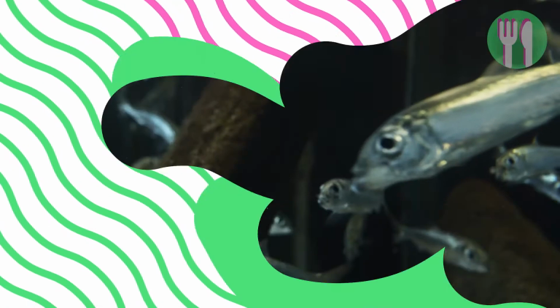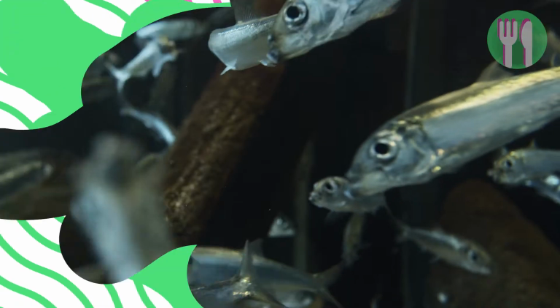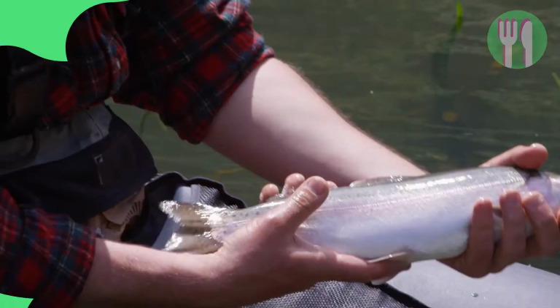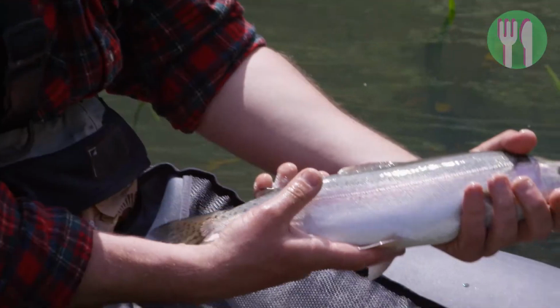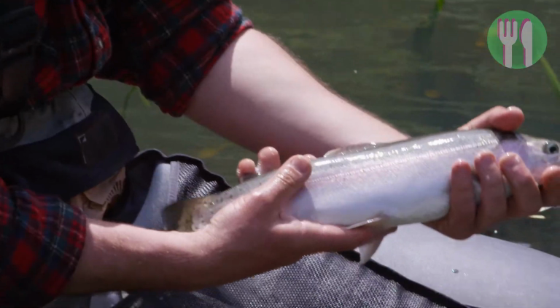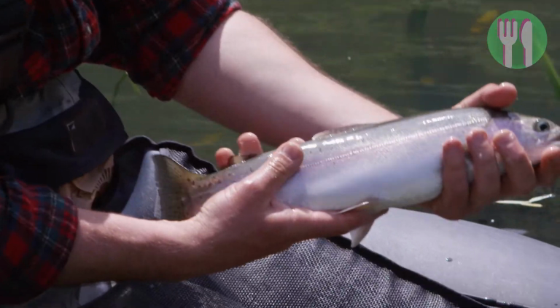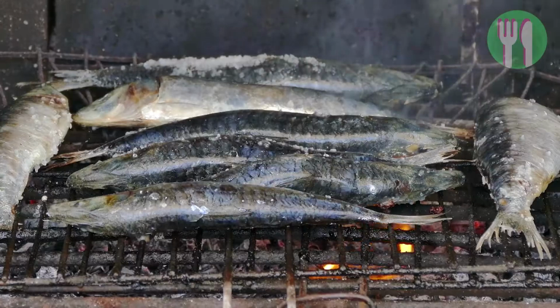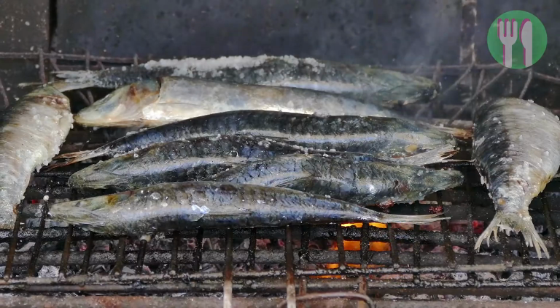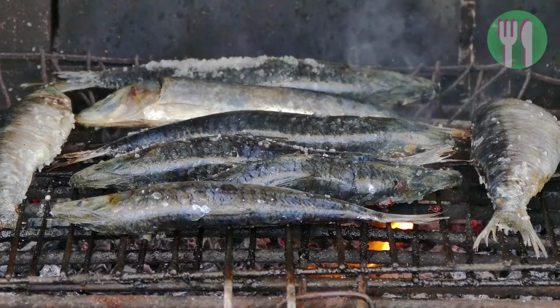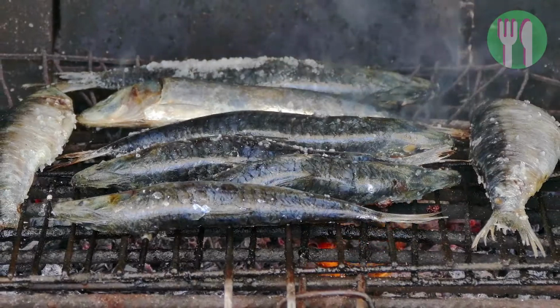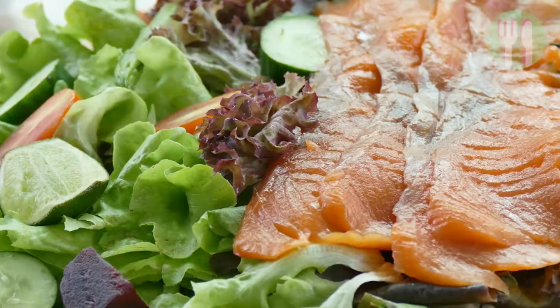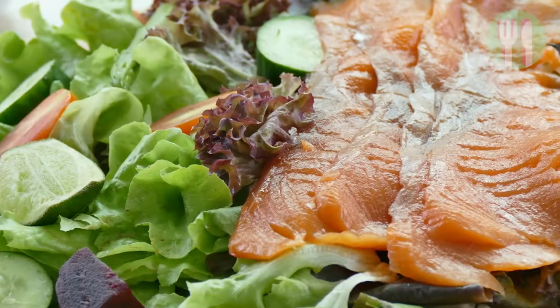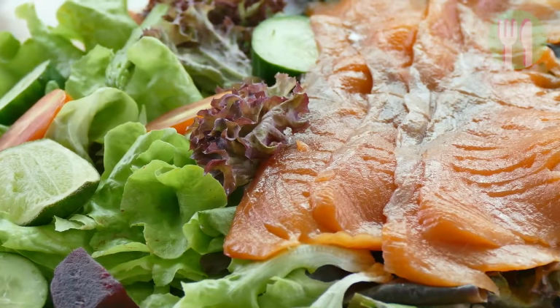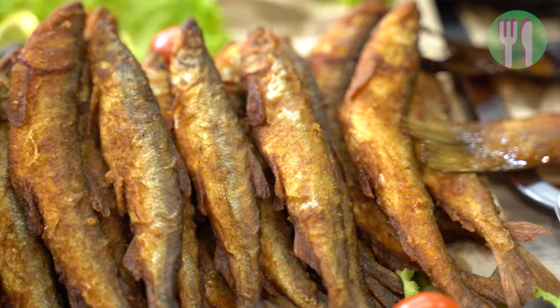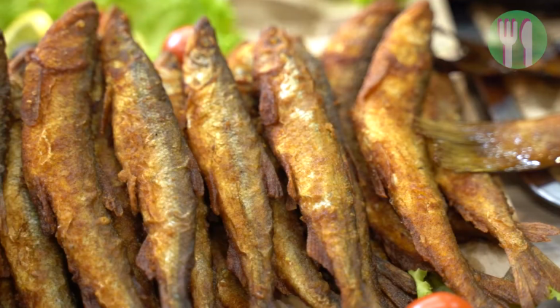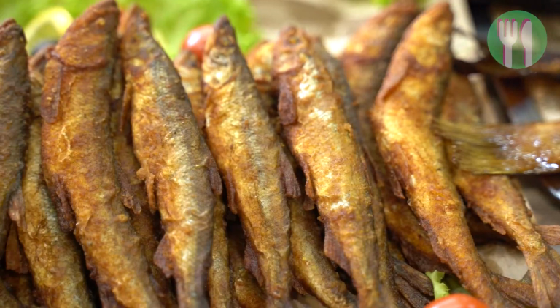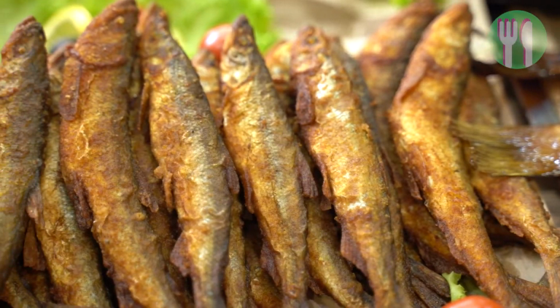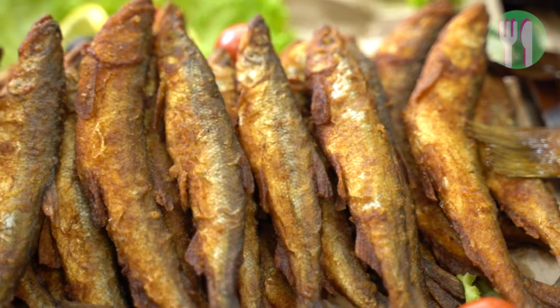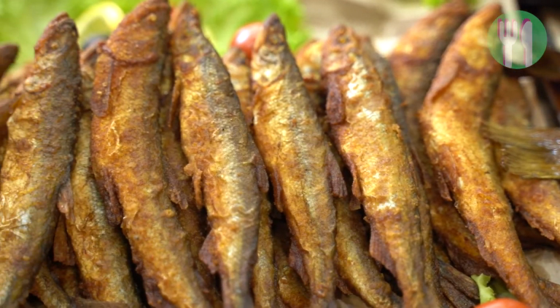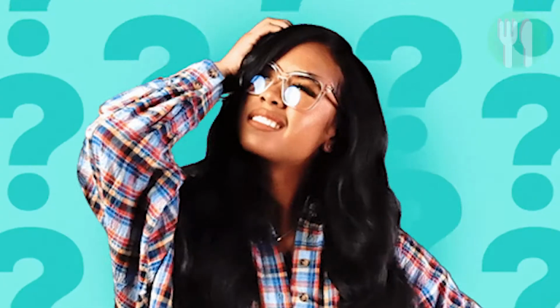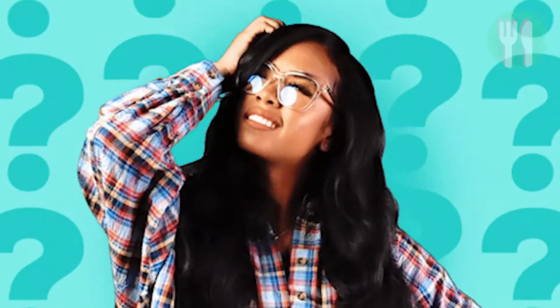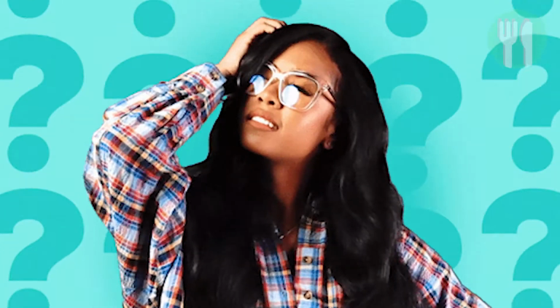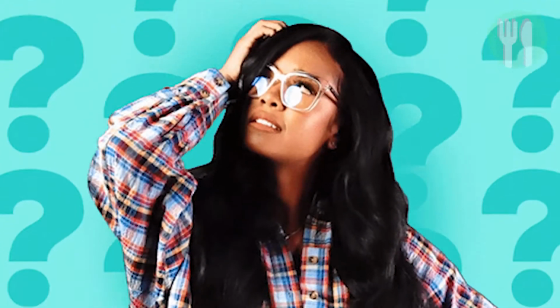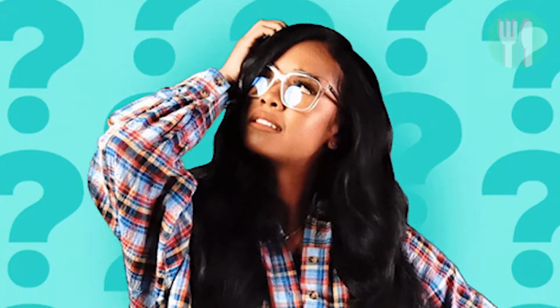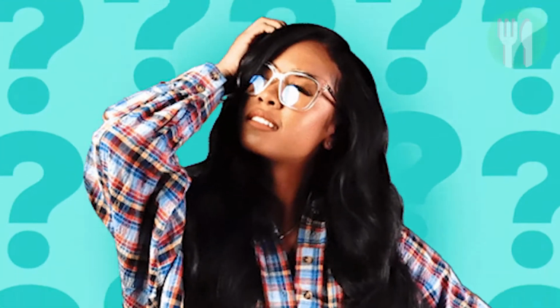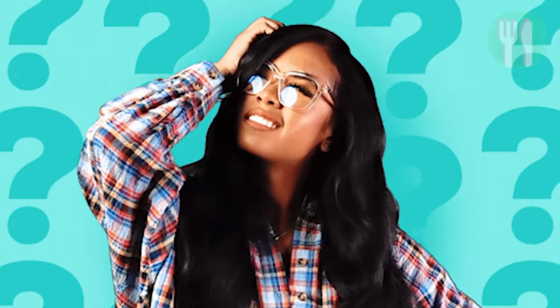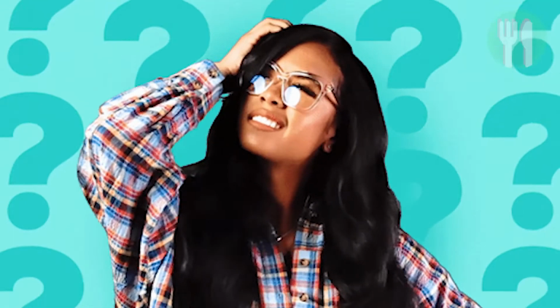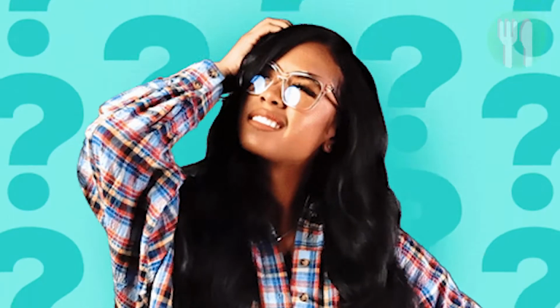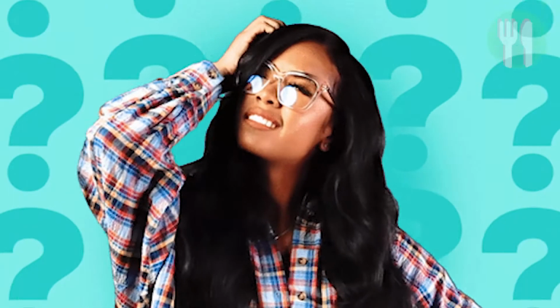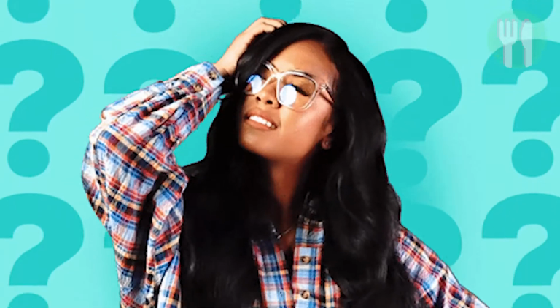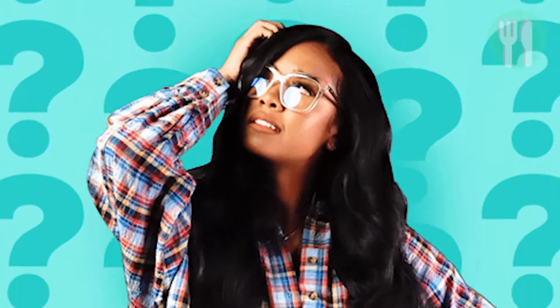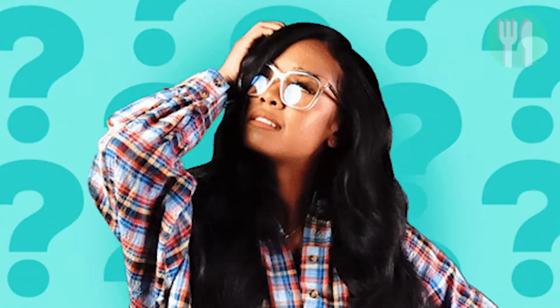So we've taken a look at what the five best fish are, but what are the five worst fish to eat?